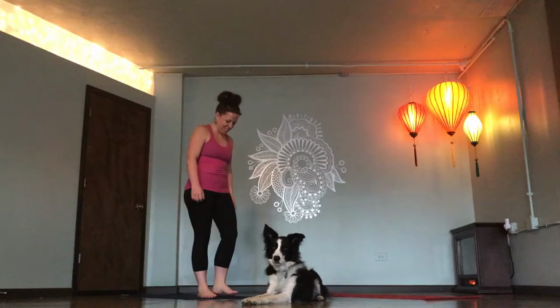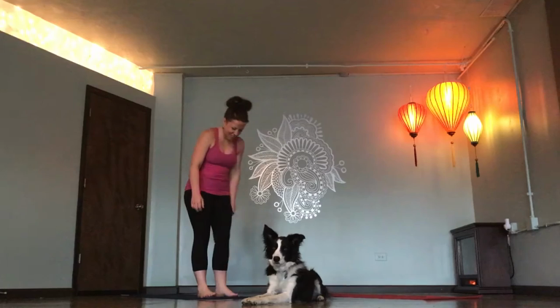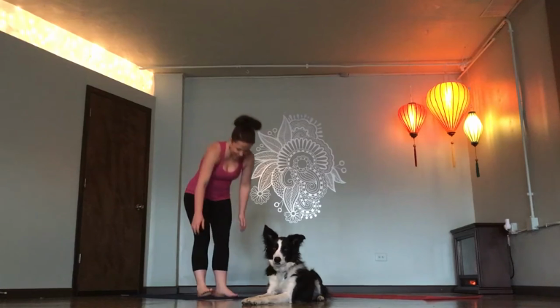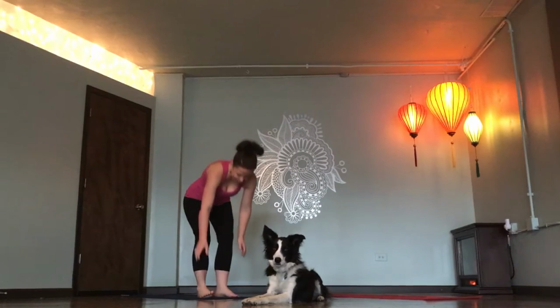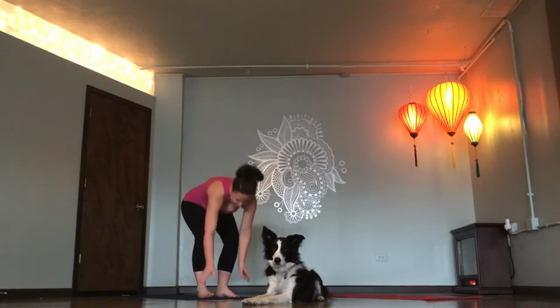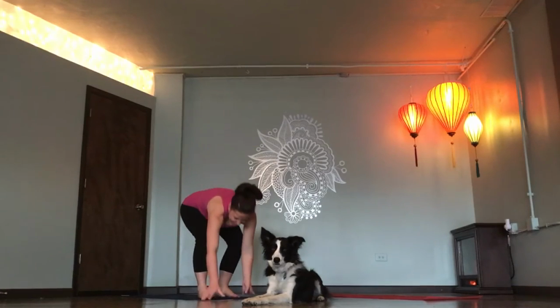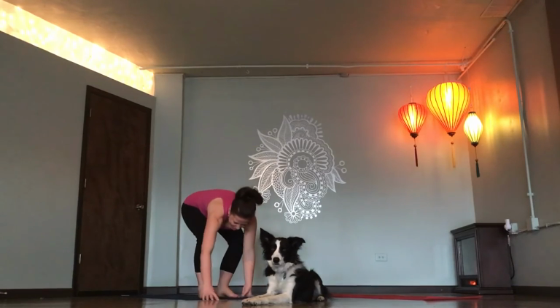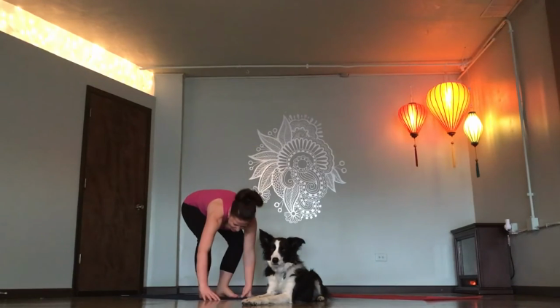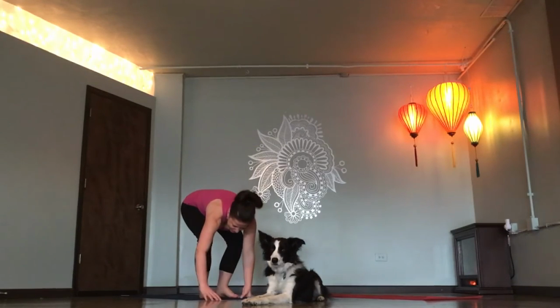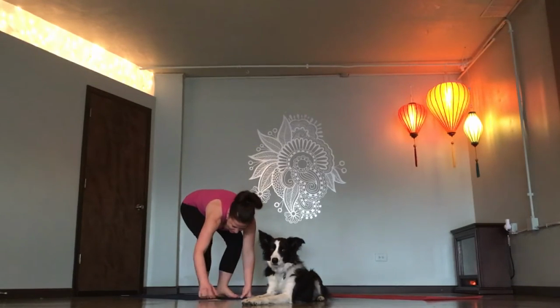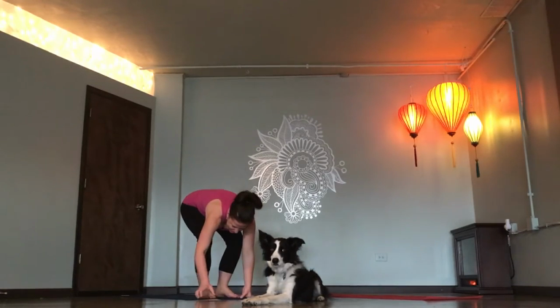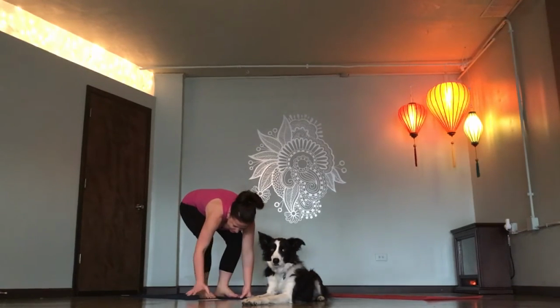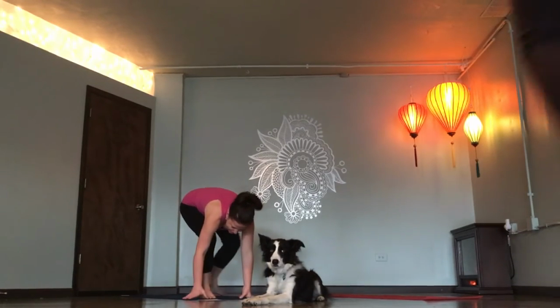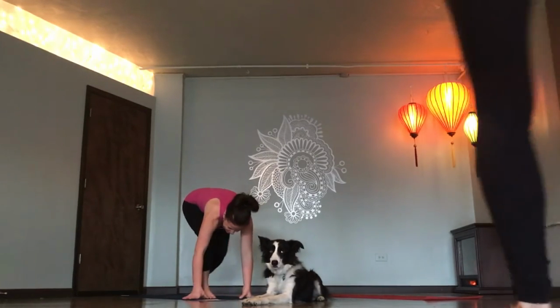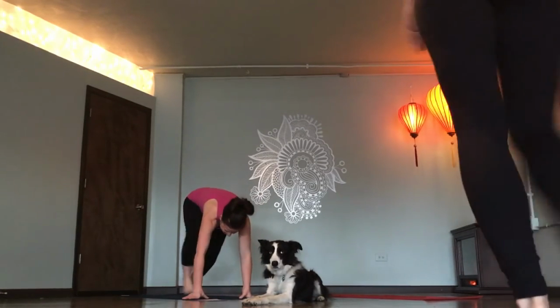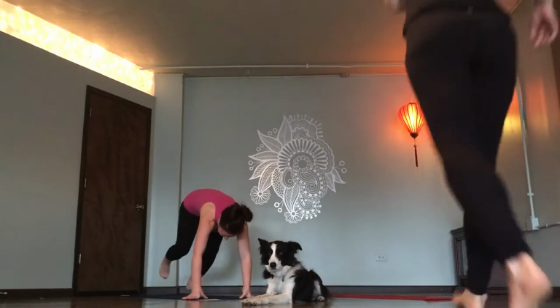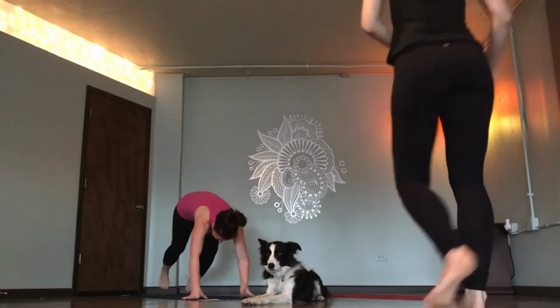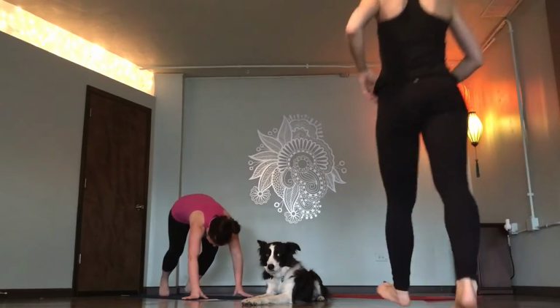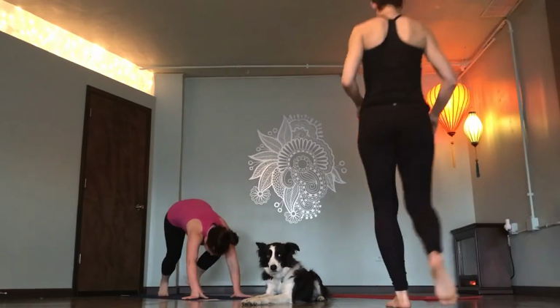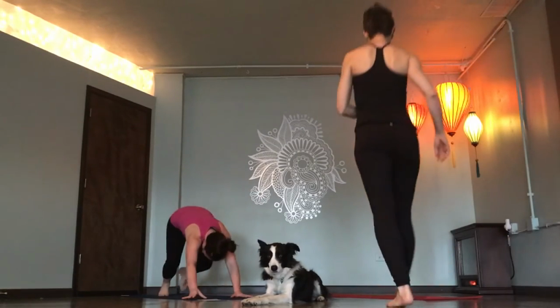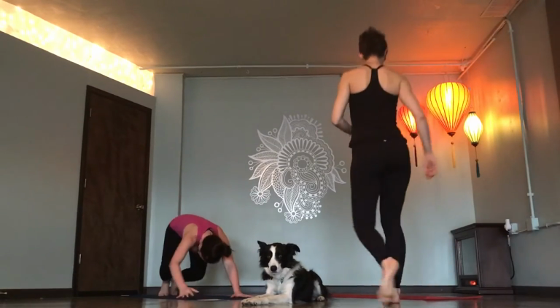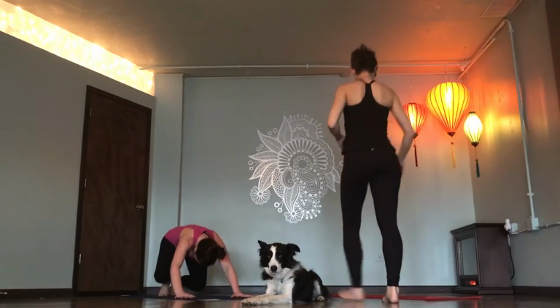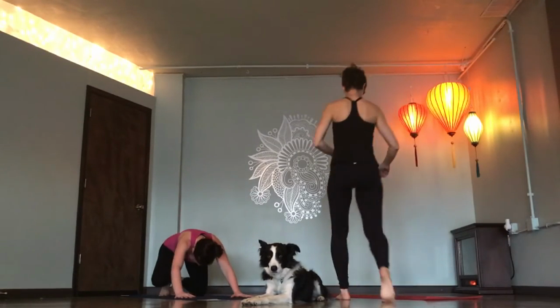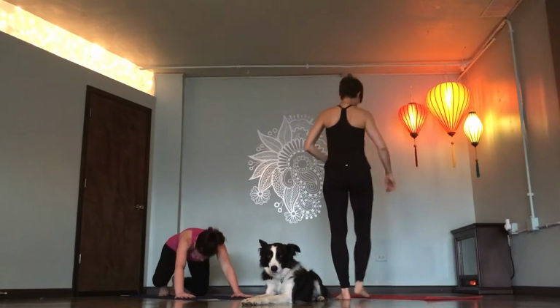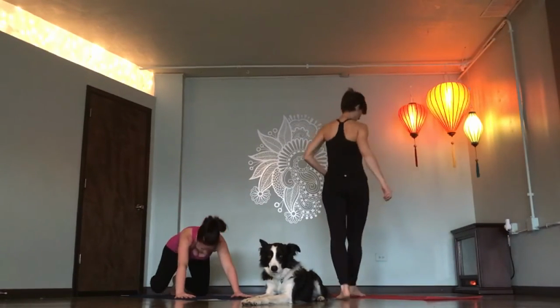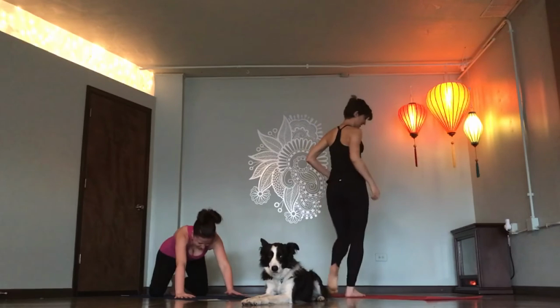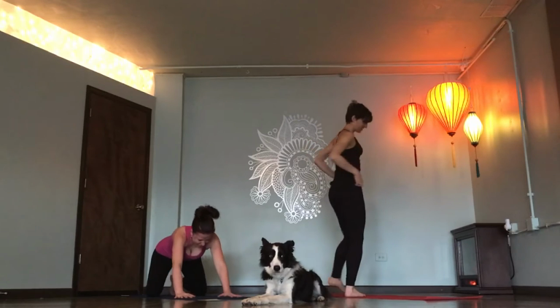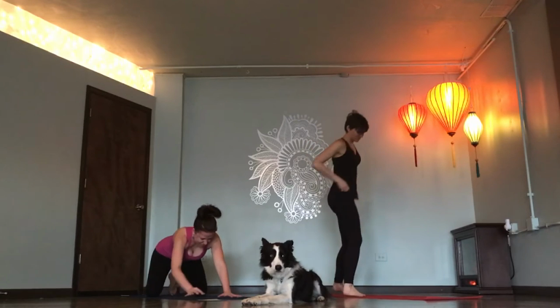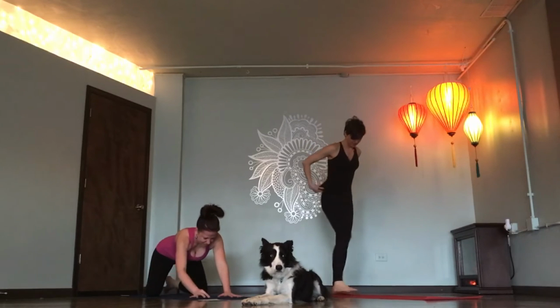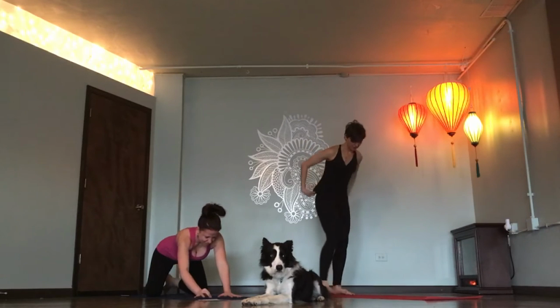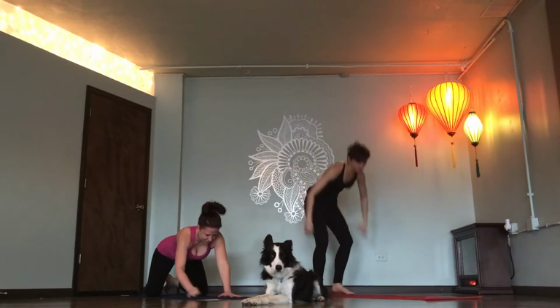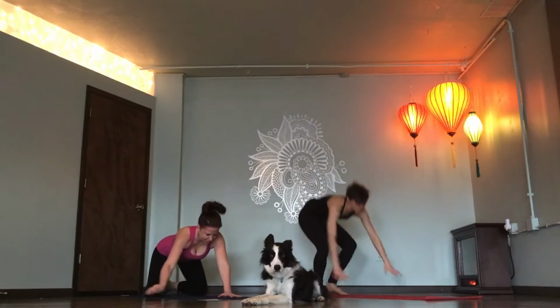Alright, here we go. Let's start in child's pose.